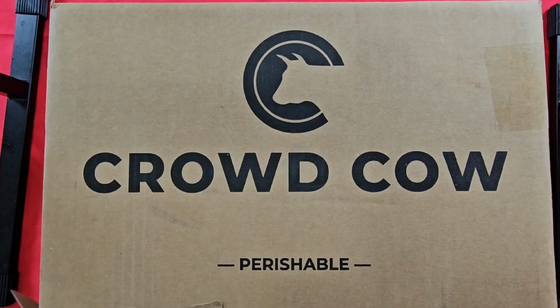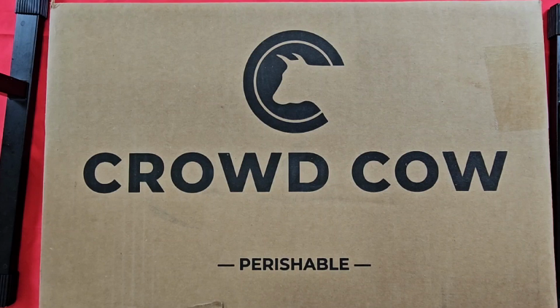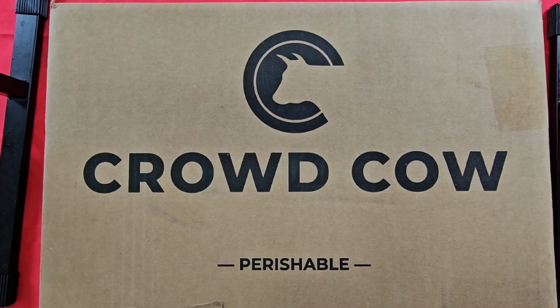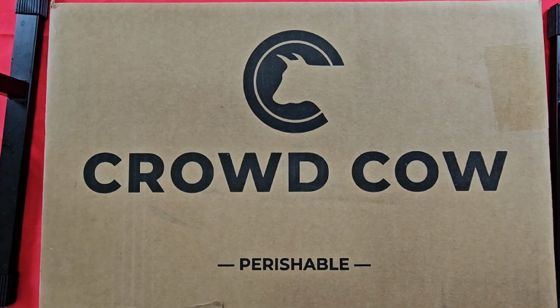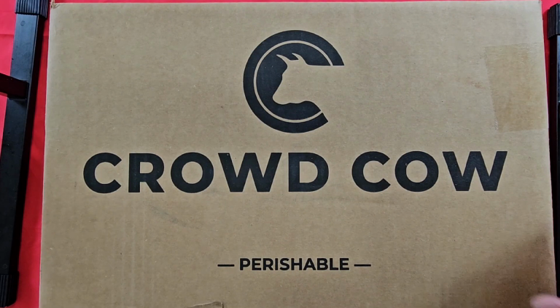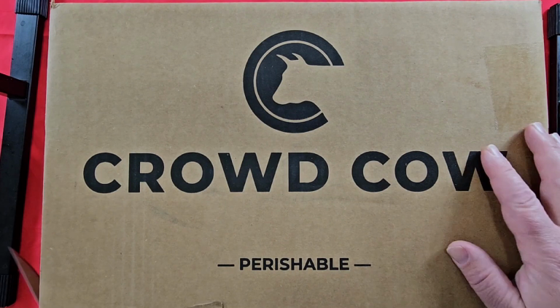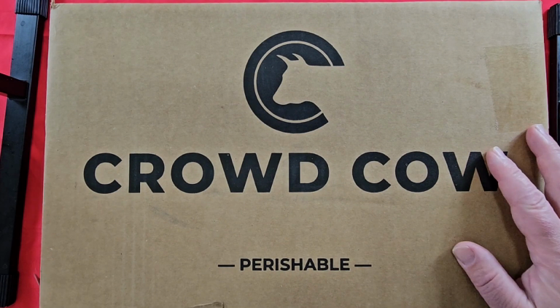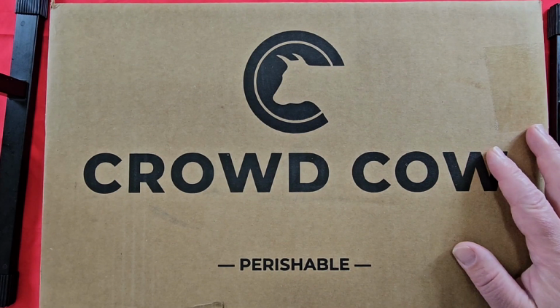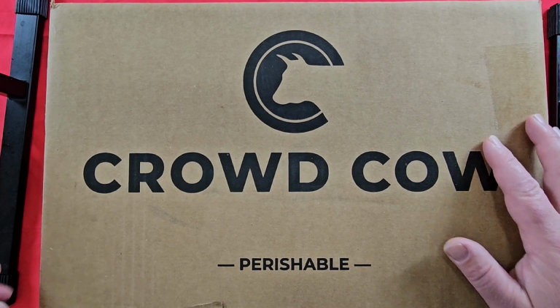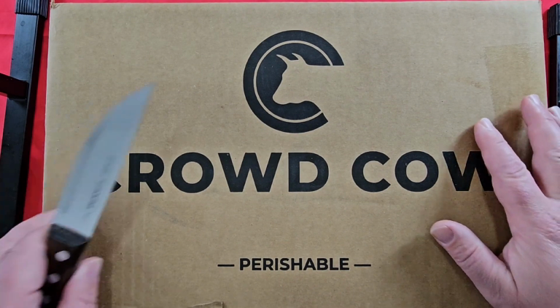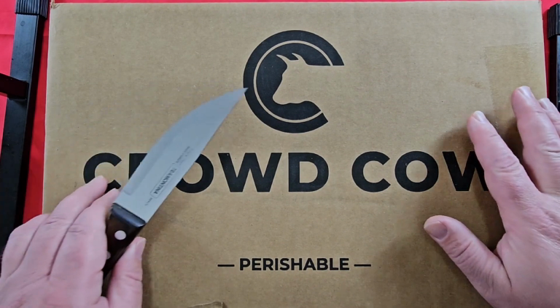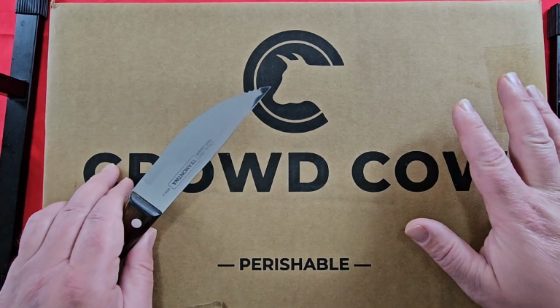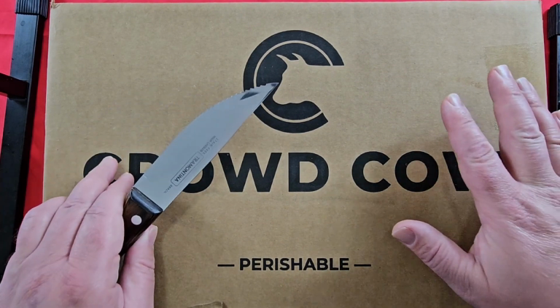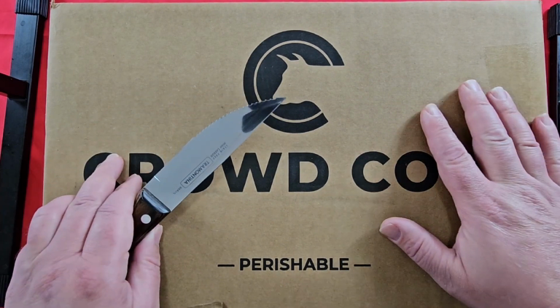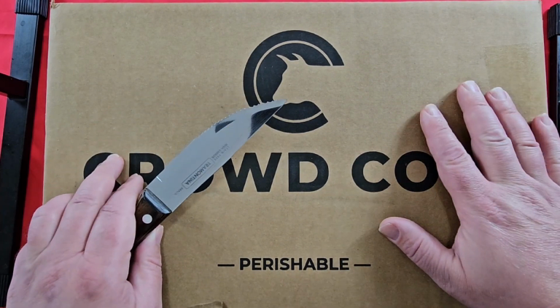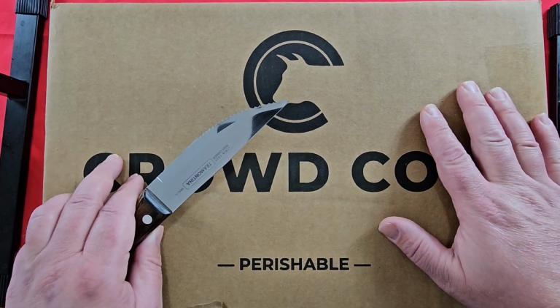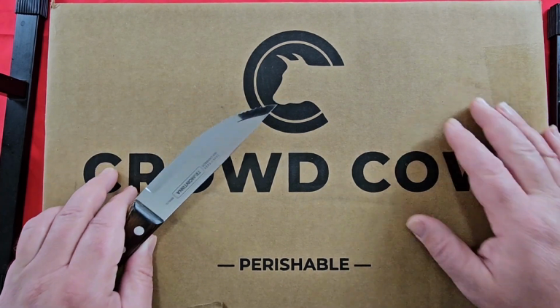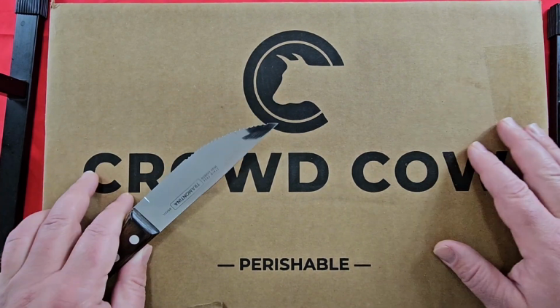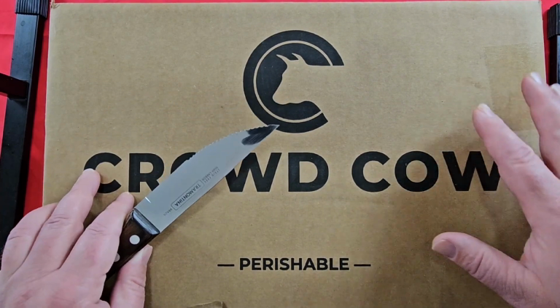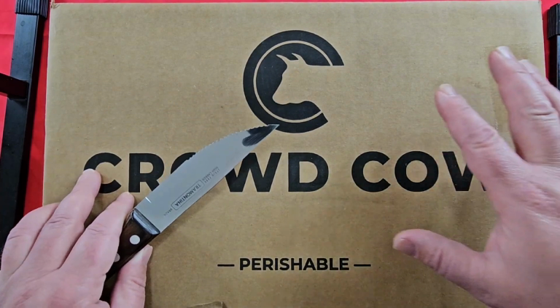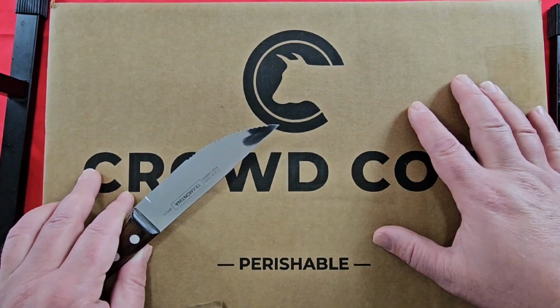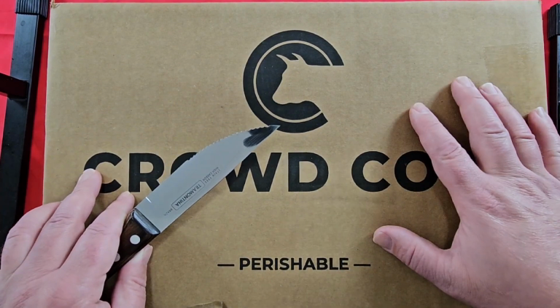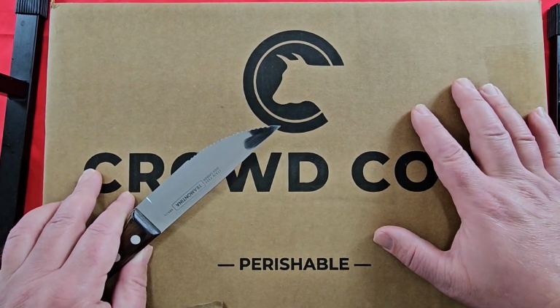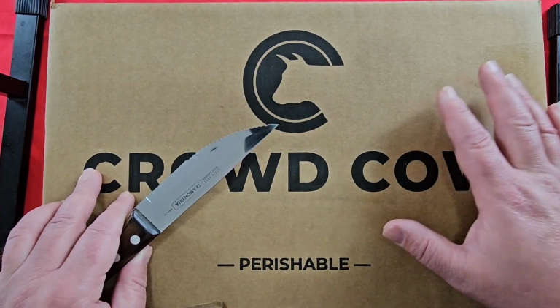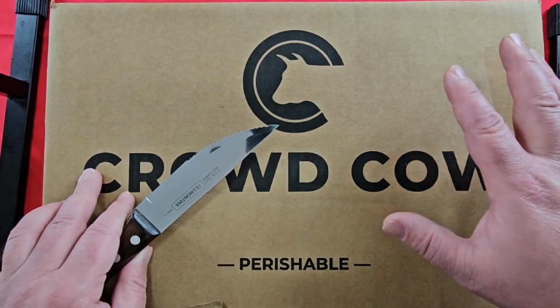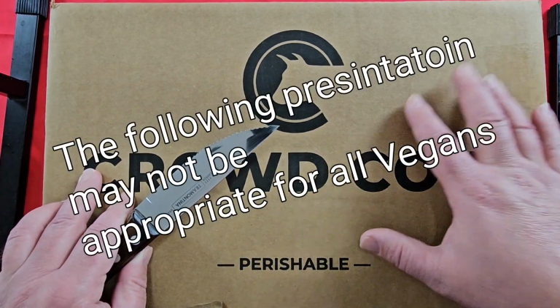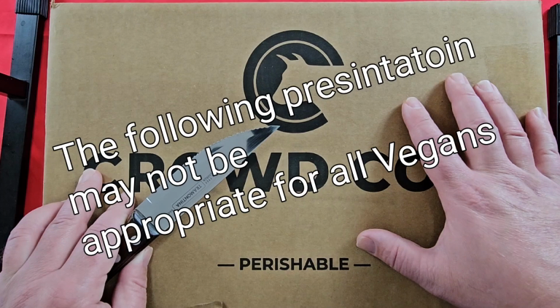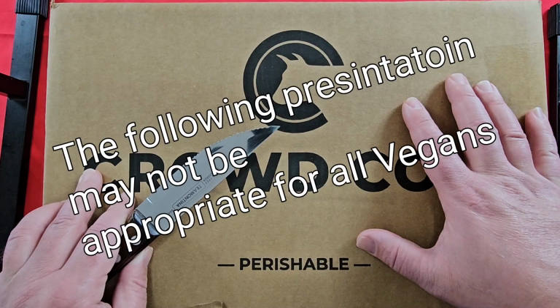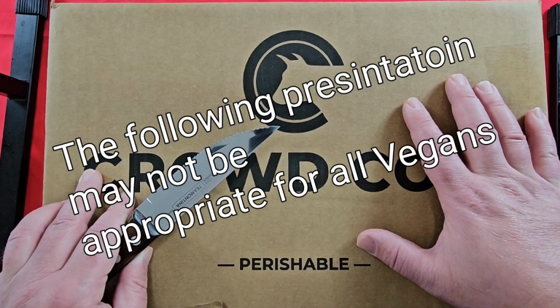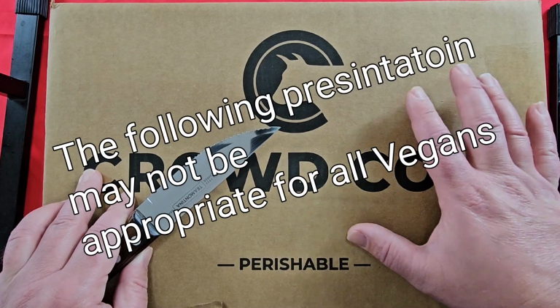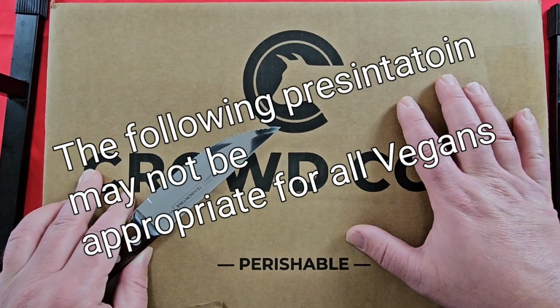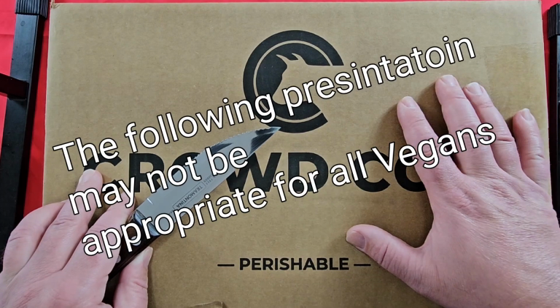Today I'm totally excited. I just got my most recent box from Crowd Cow. It's going to be some Wagyu beef and a couple other products that we're going to try out.